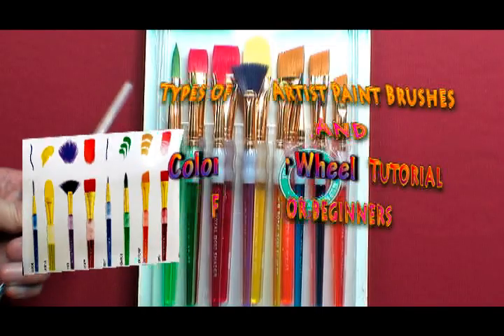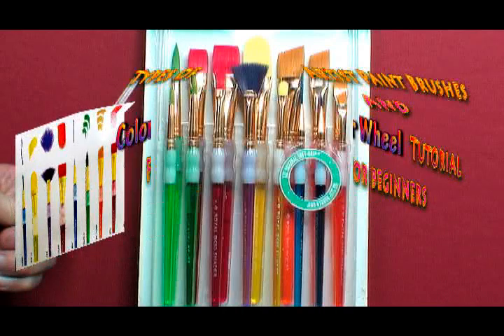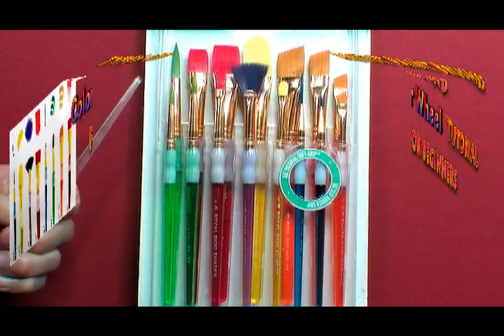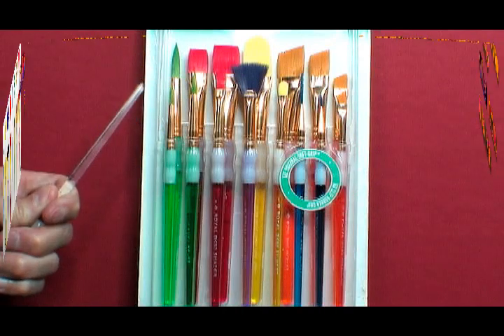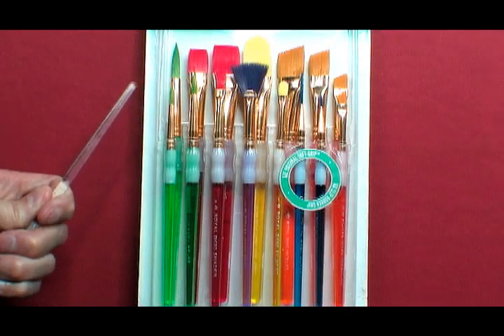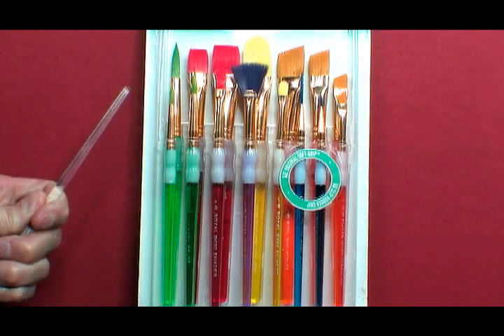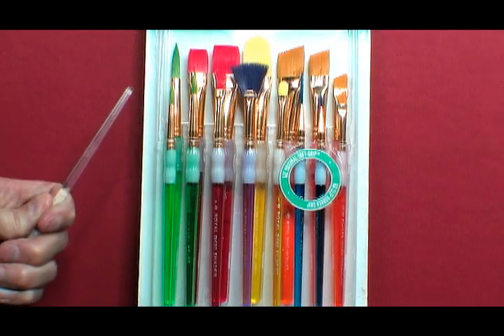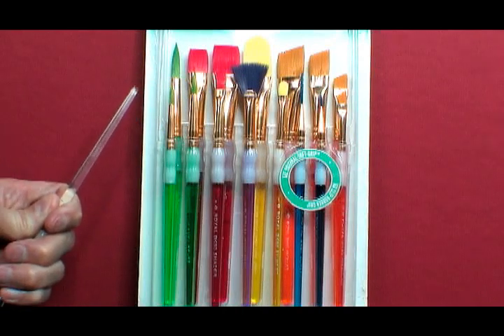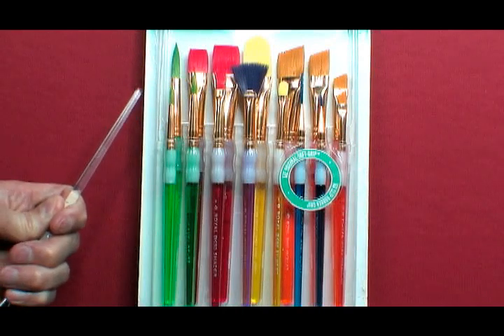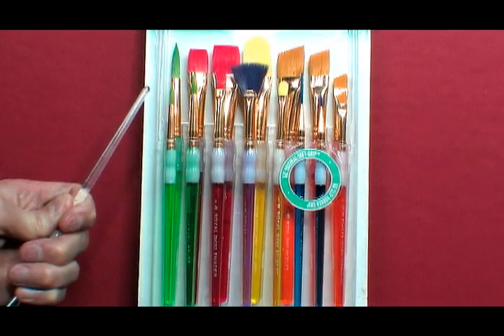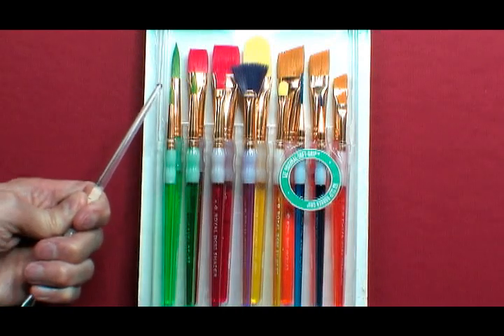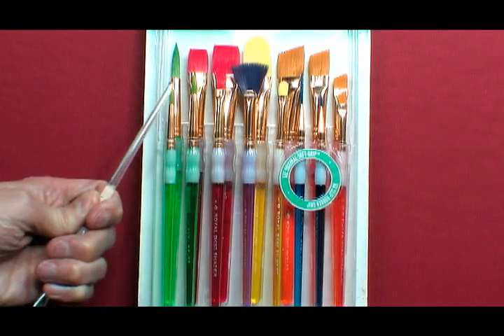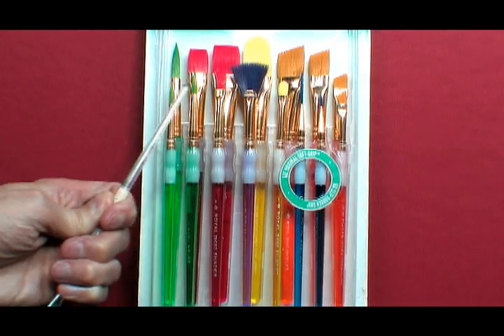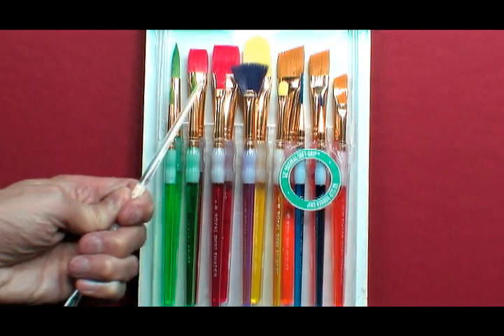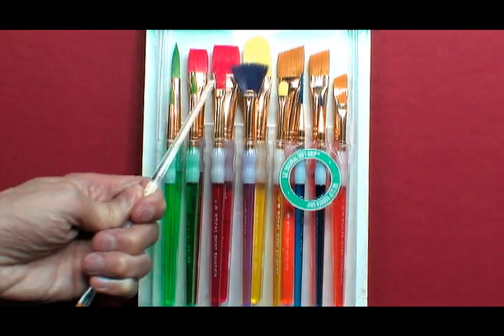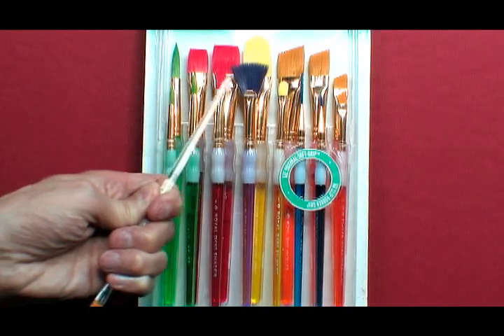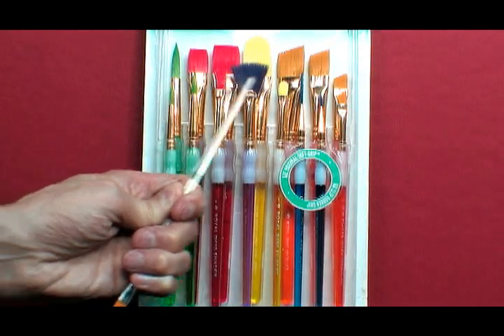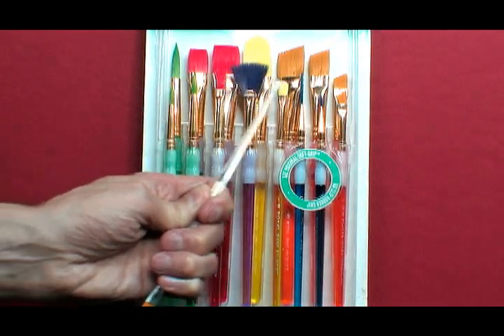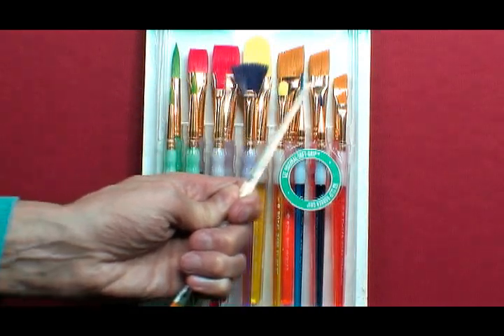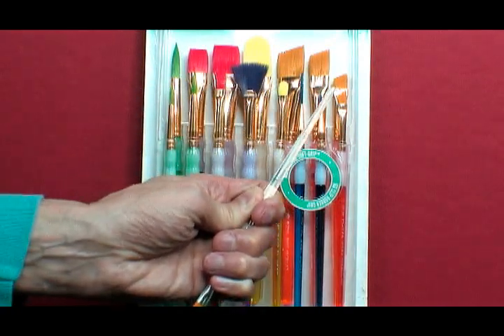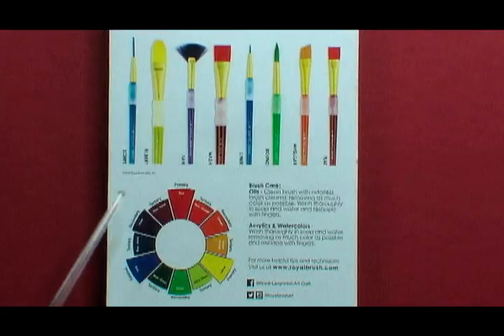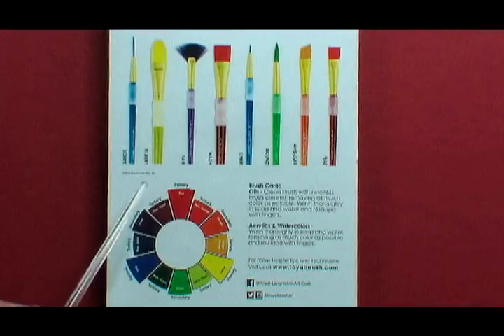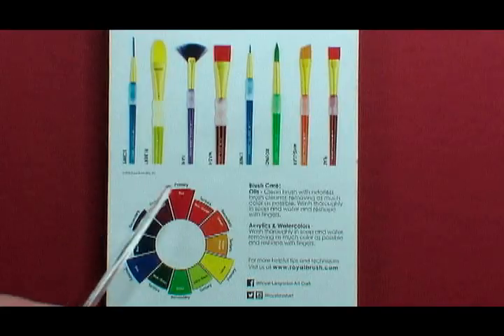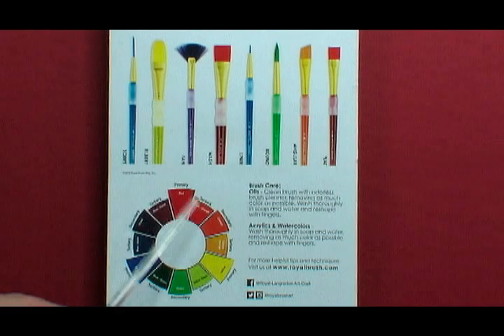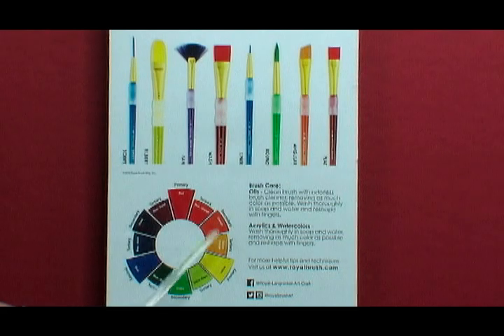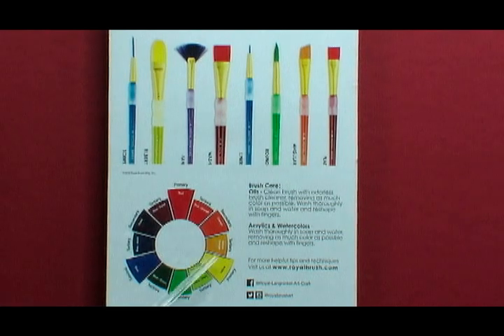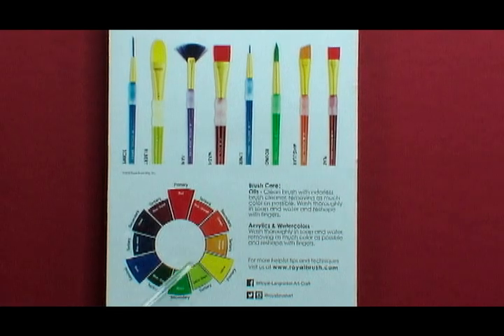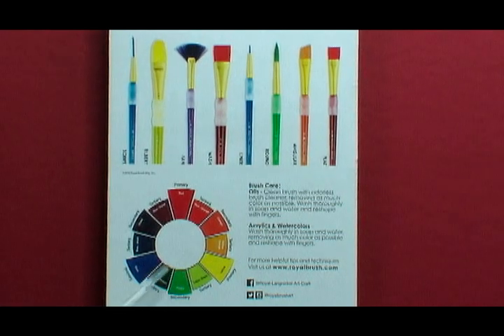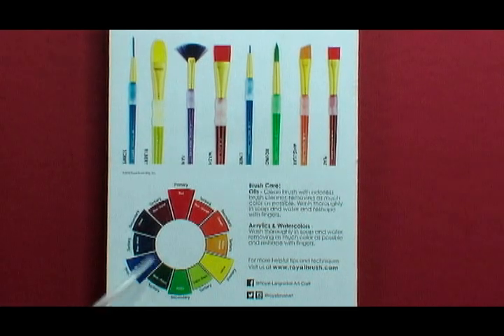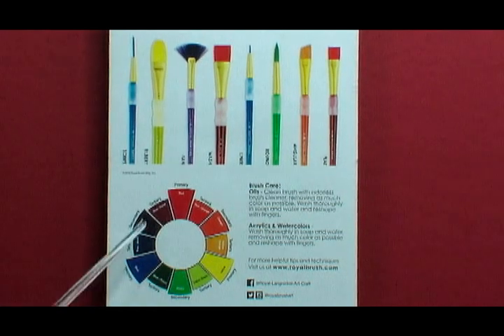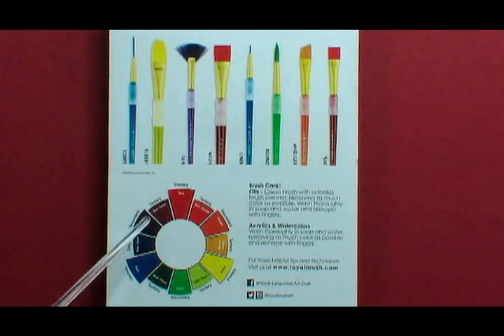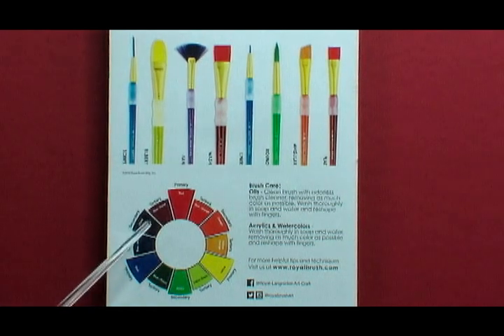Hello and welcome to Types of Artists Paintbrushes and Color Wheel for Beginners.